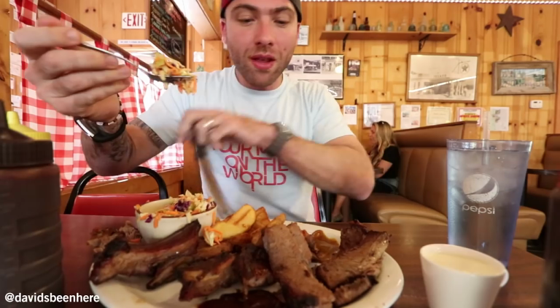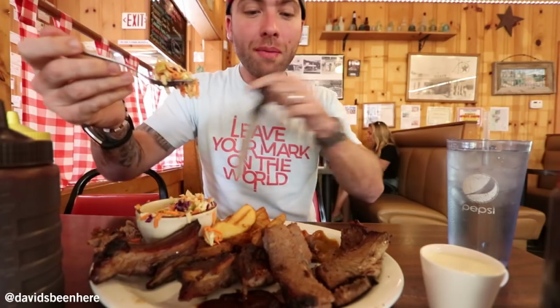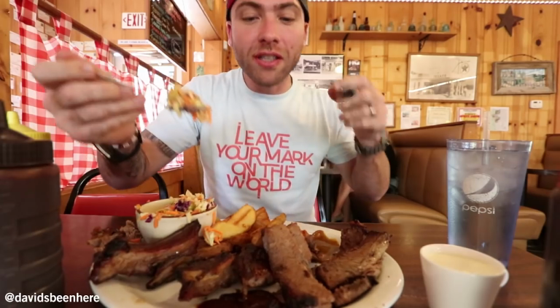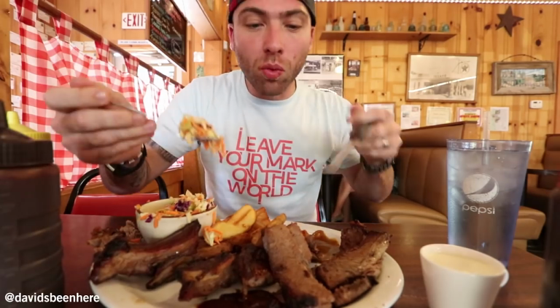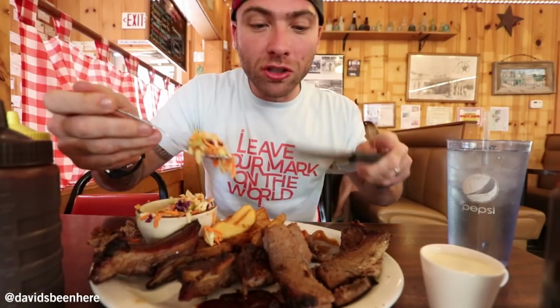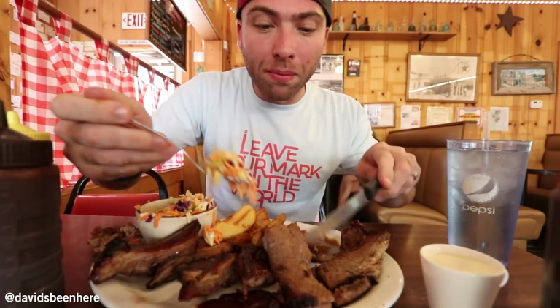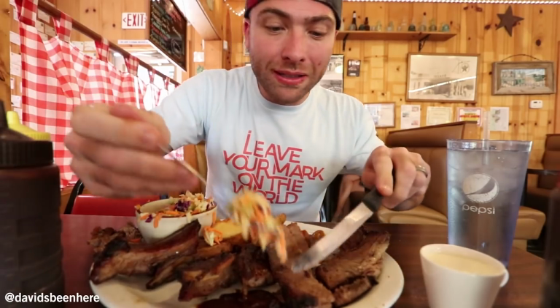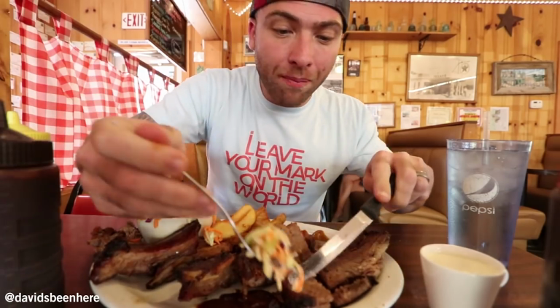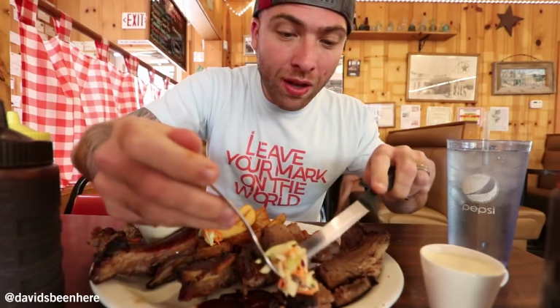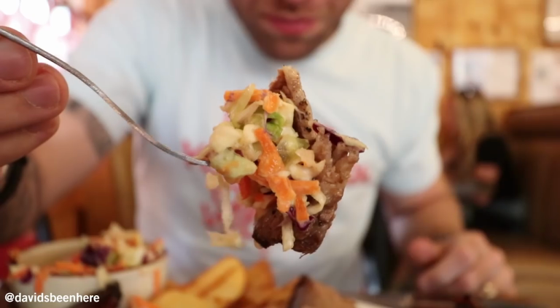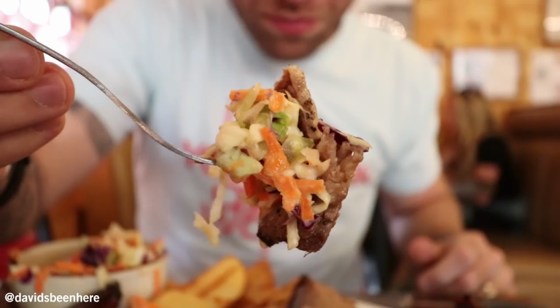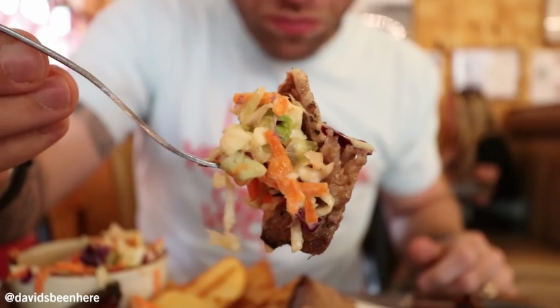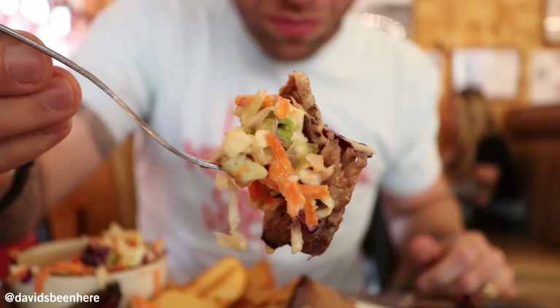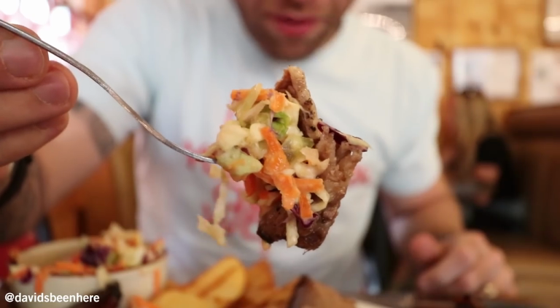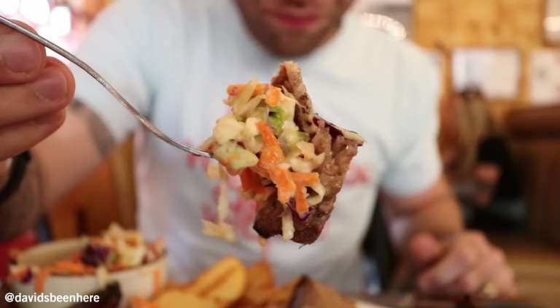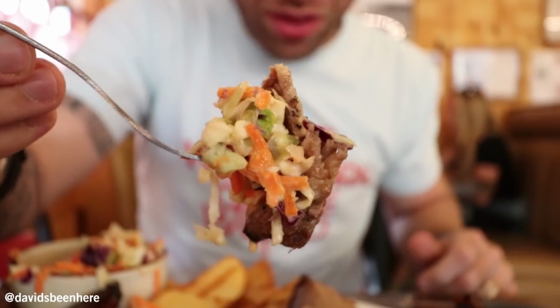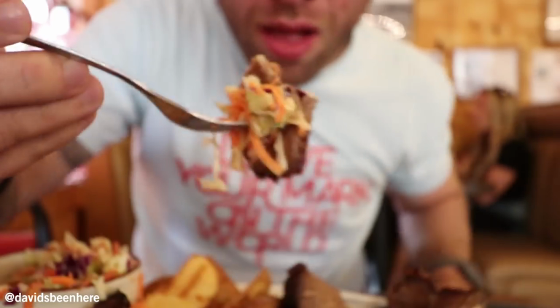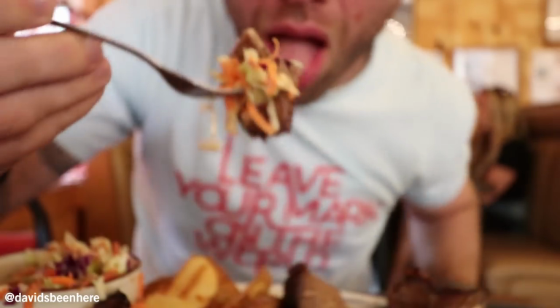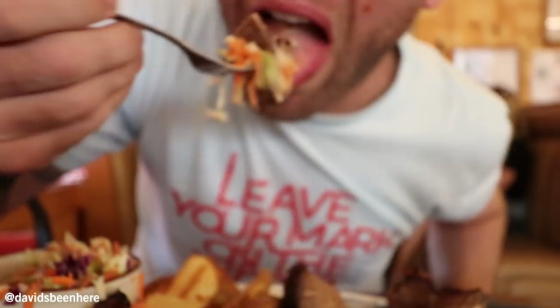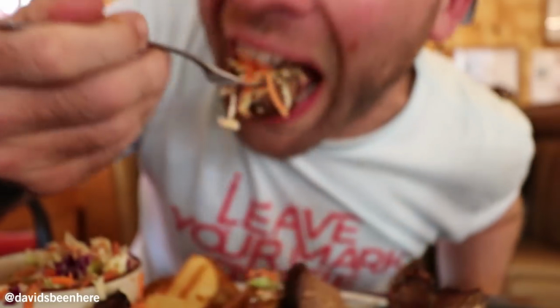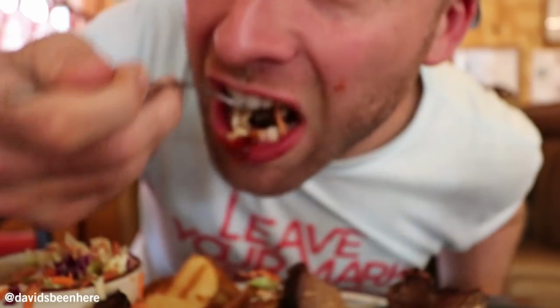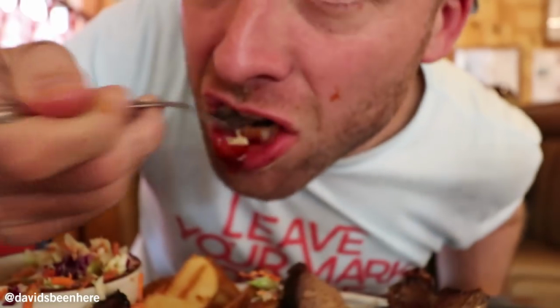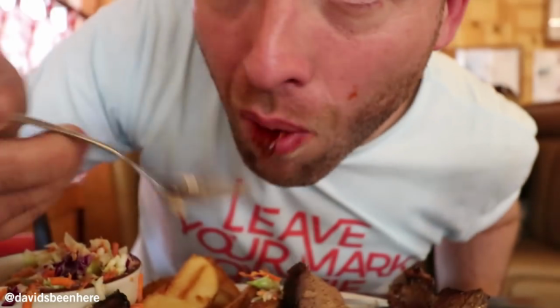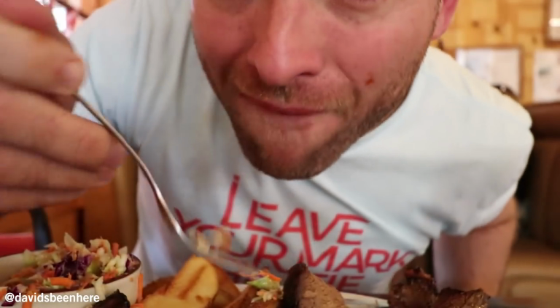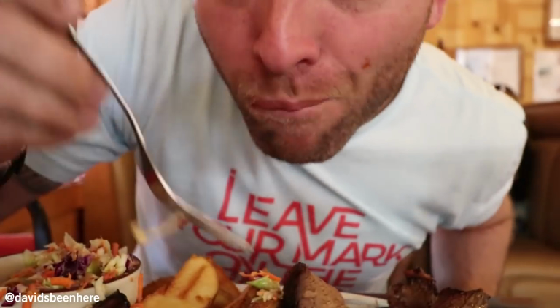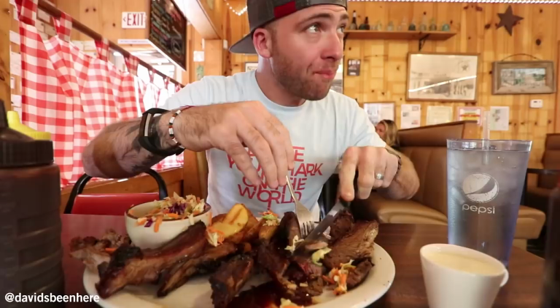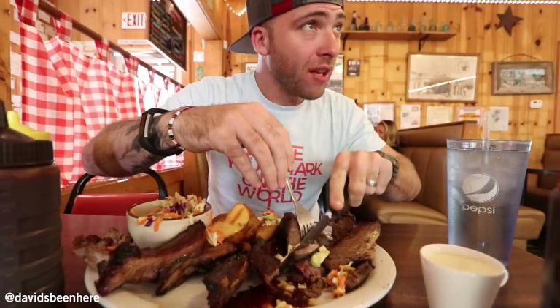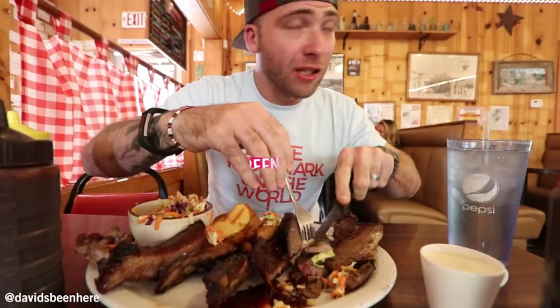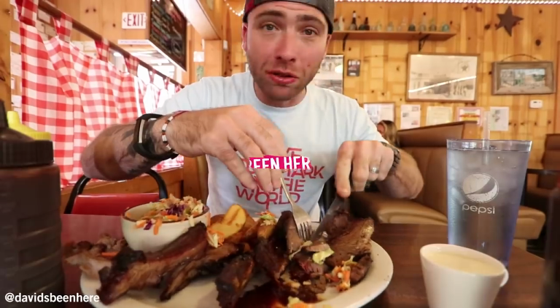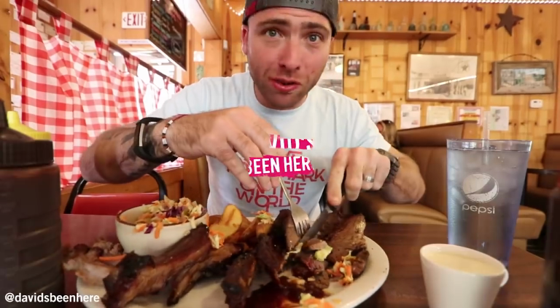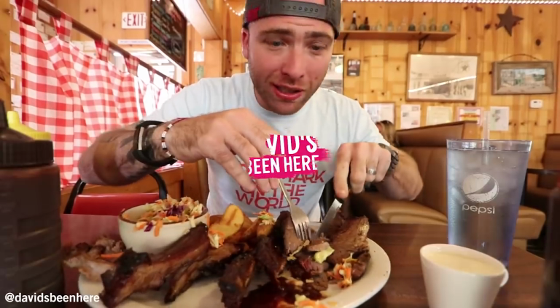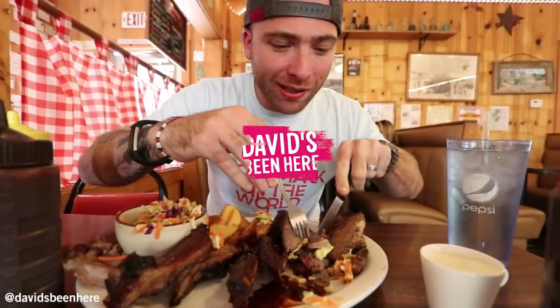The best thing in the world is to mix the coleslaw and some of the brisket right here. This brisket is ridiculous.